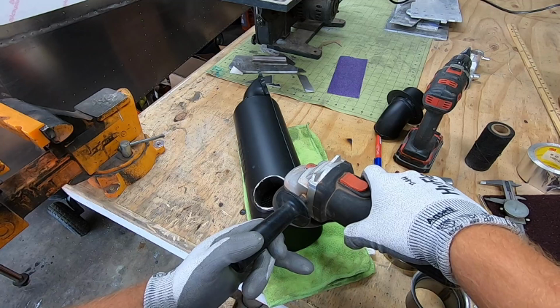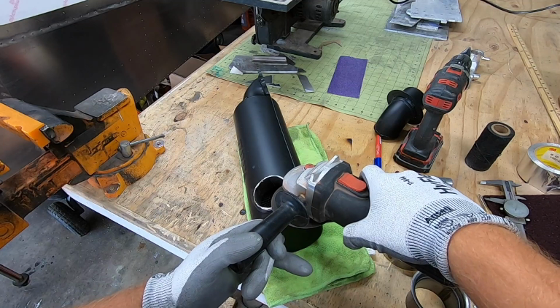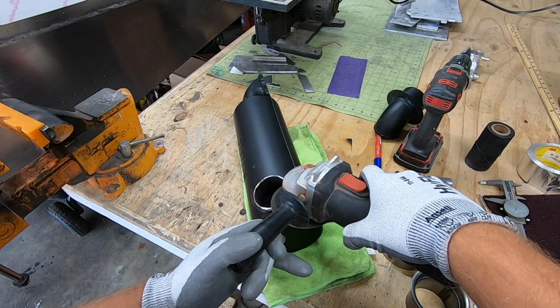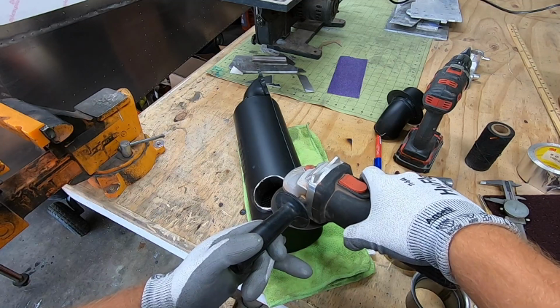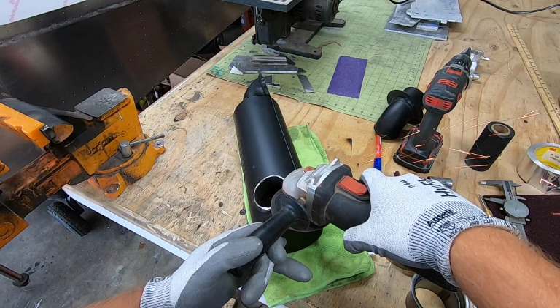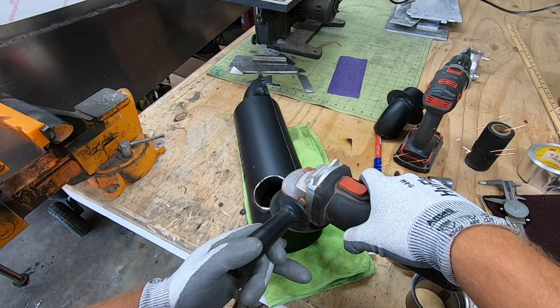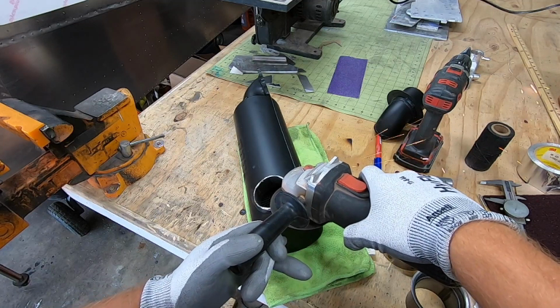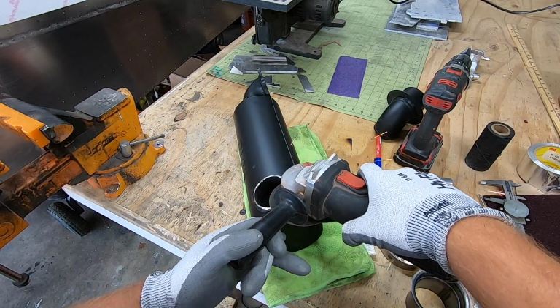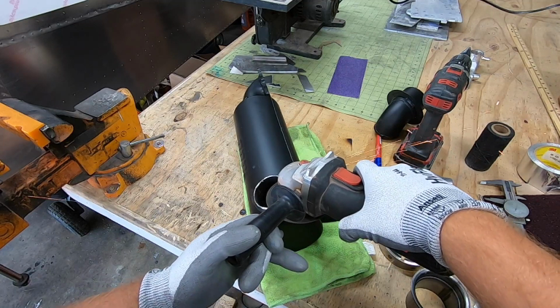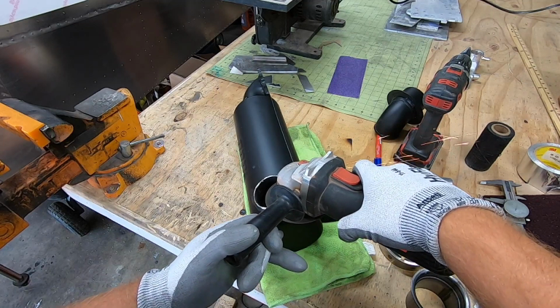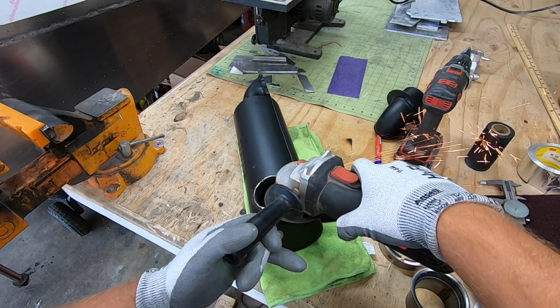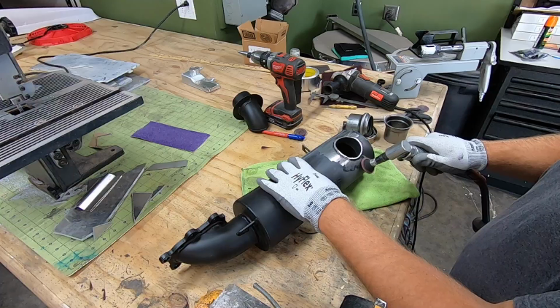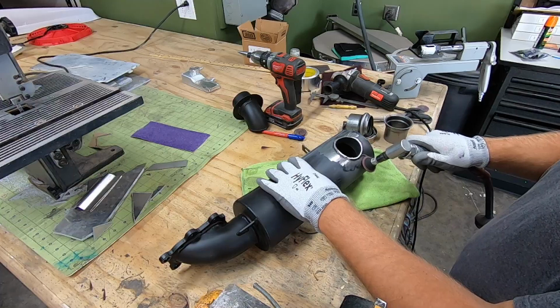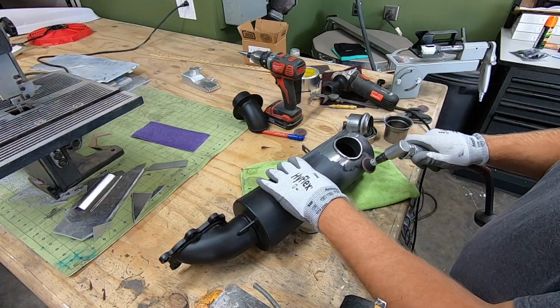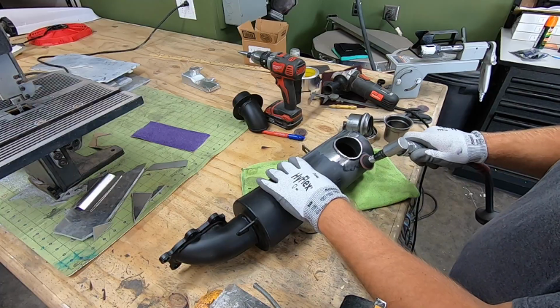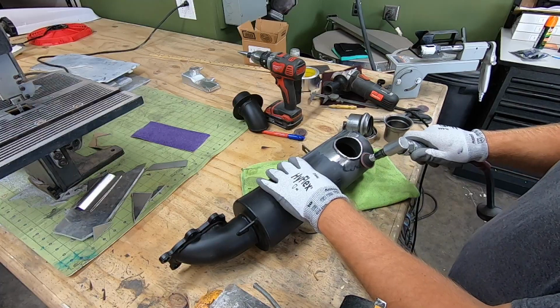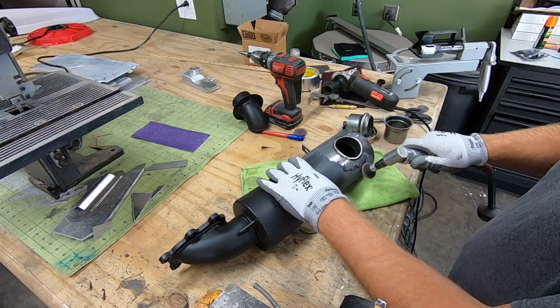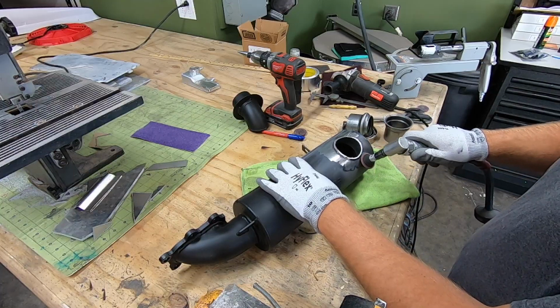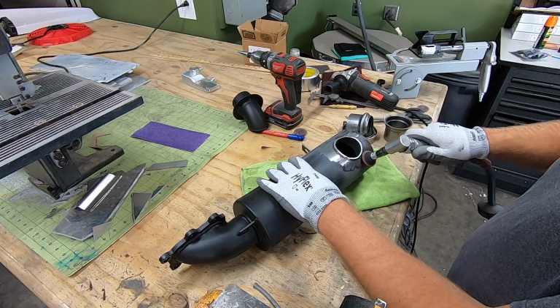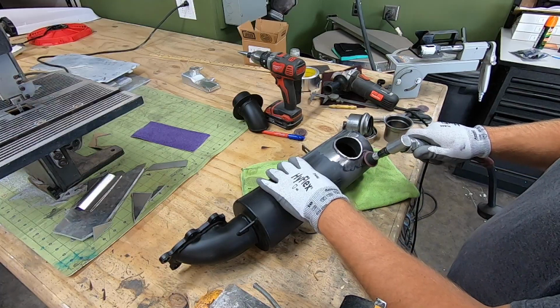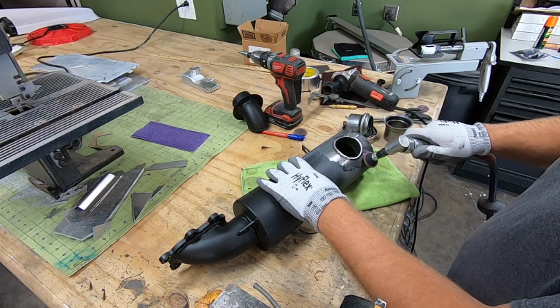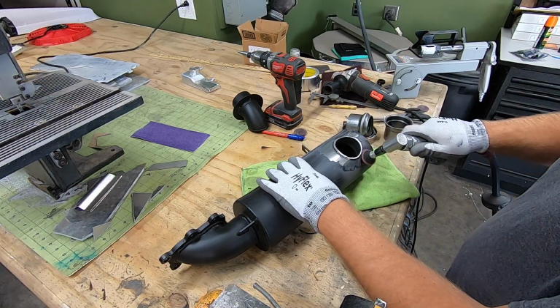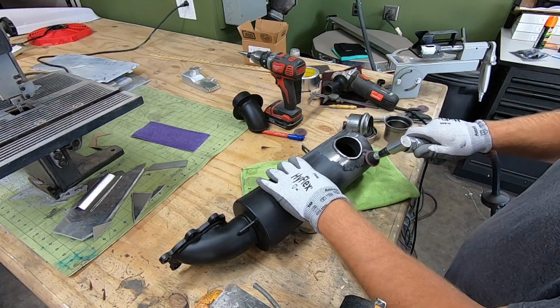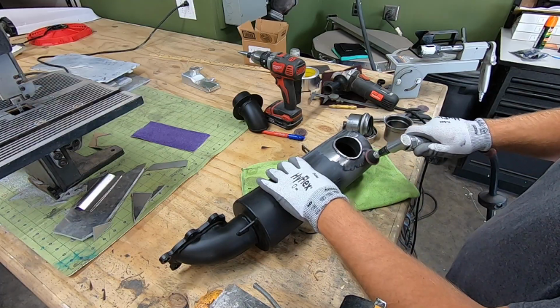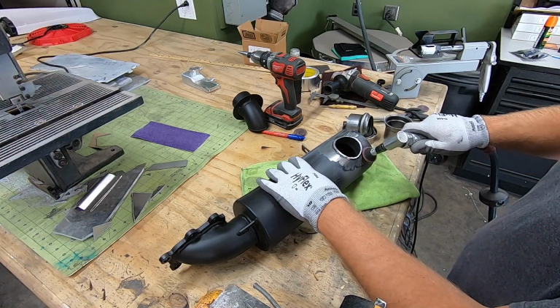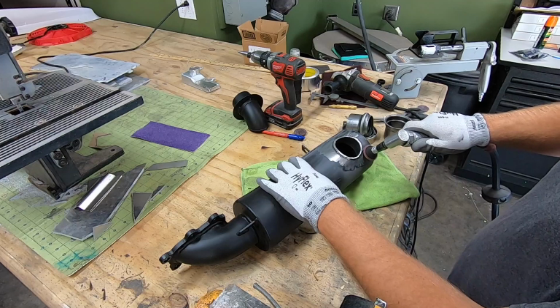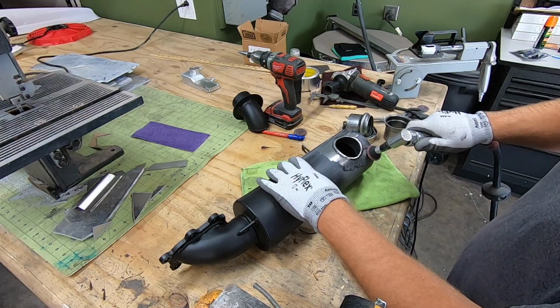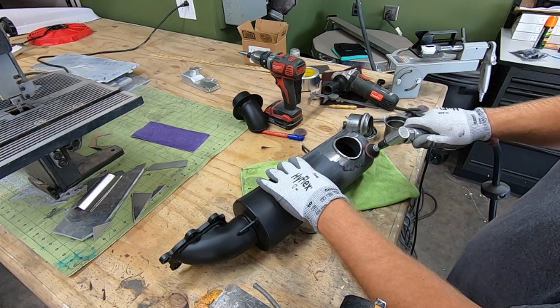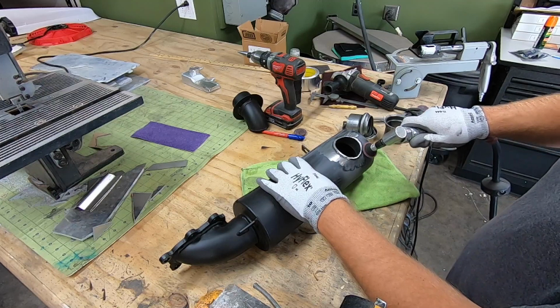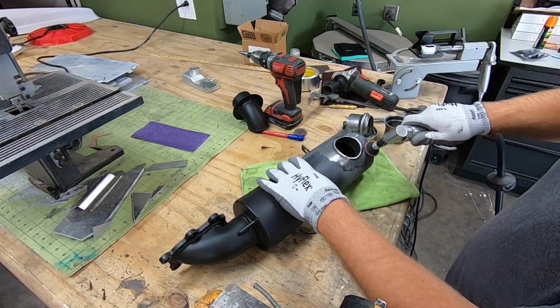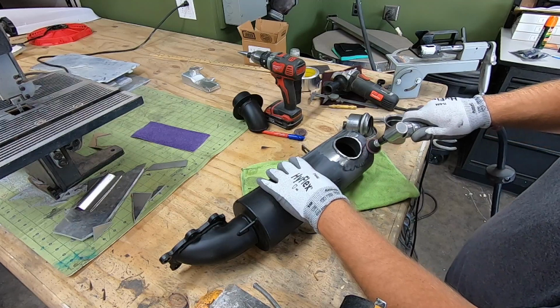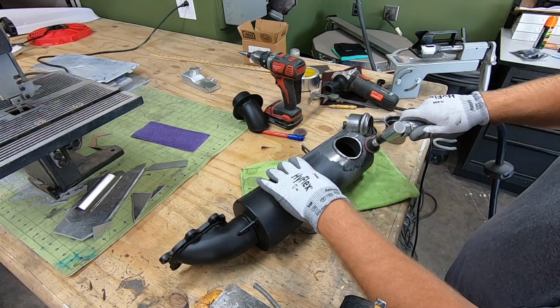Once I had all that ready, I mocked it up in place and marked for the O2 bung and the angle that I wanted my outlet flange to mount.